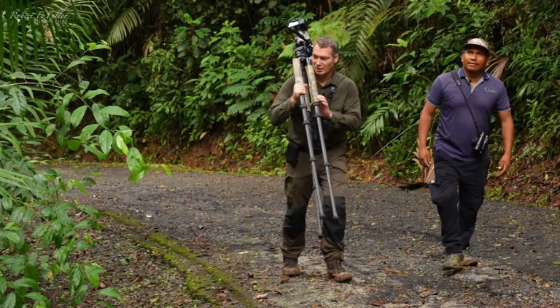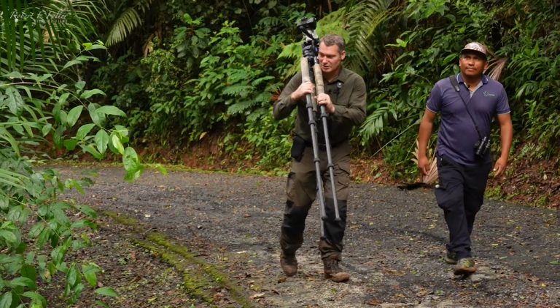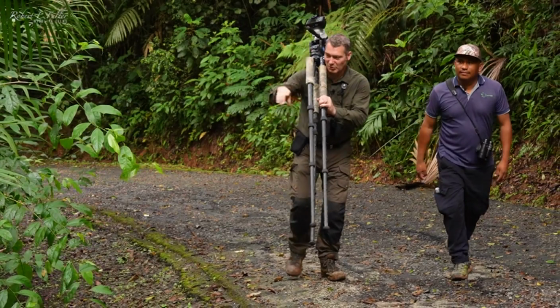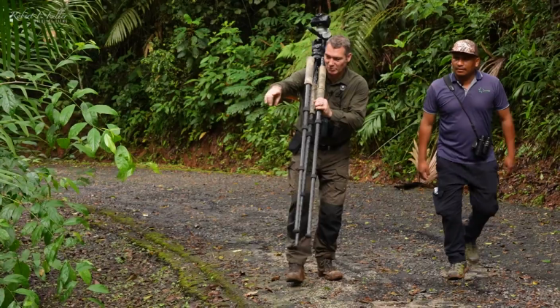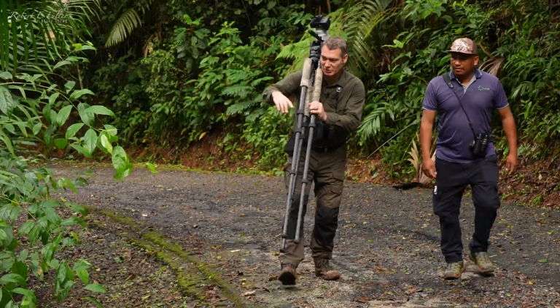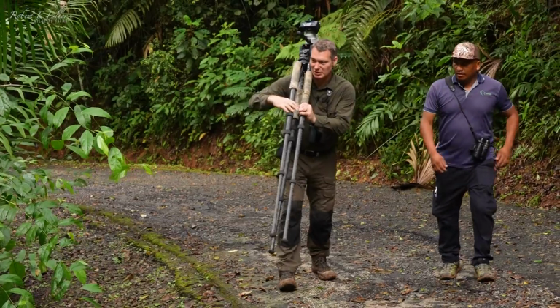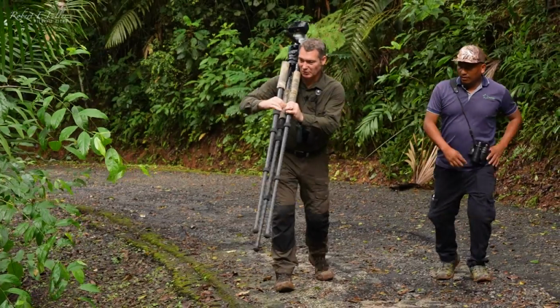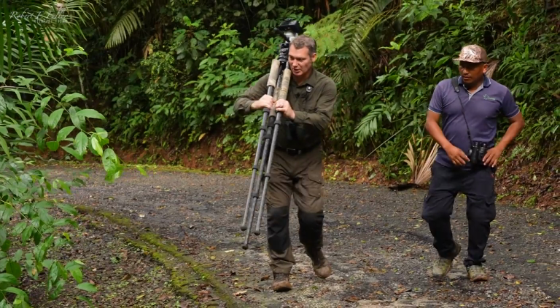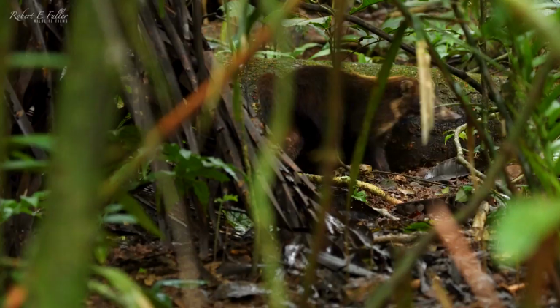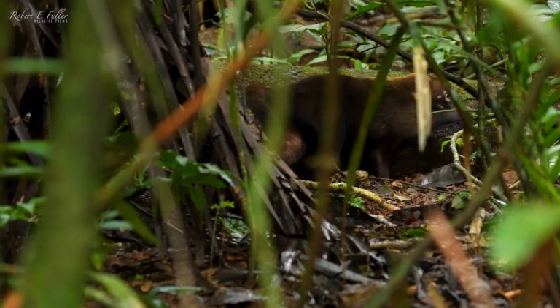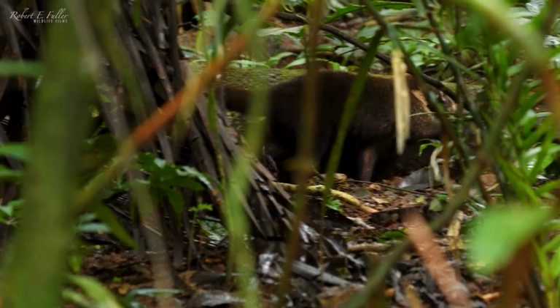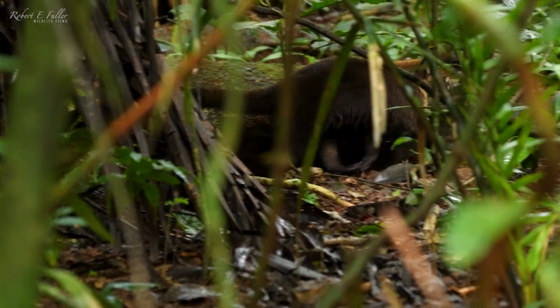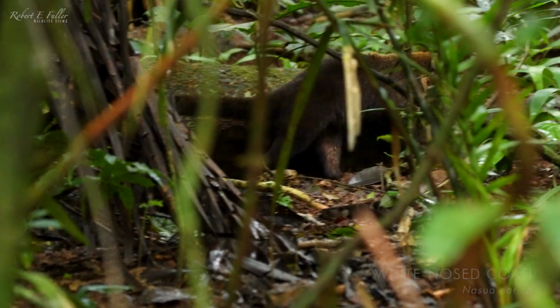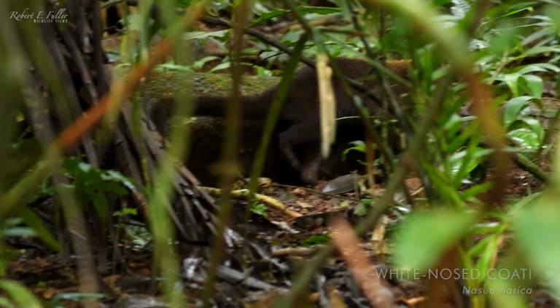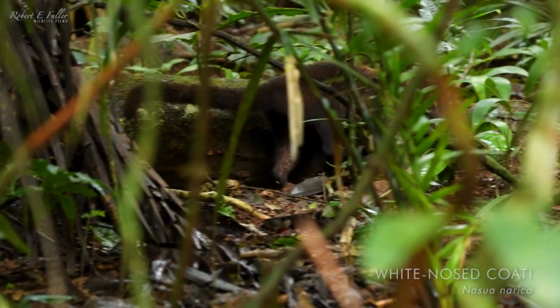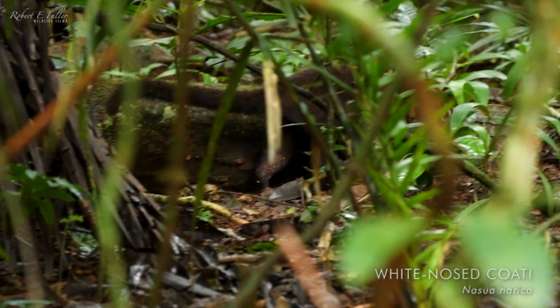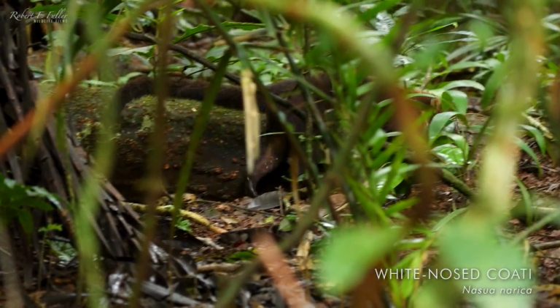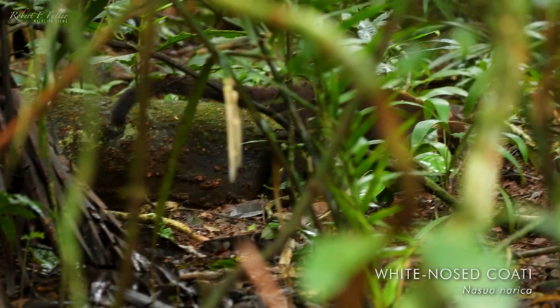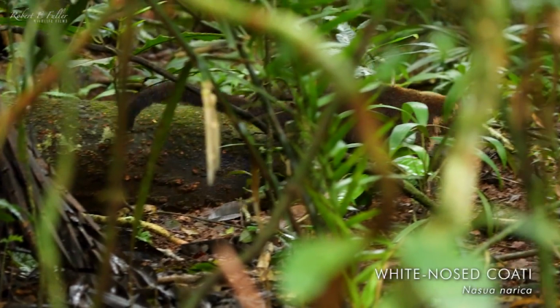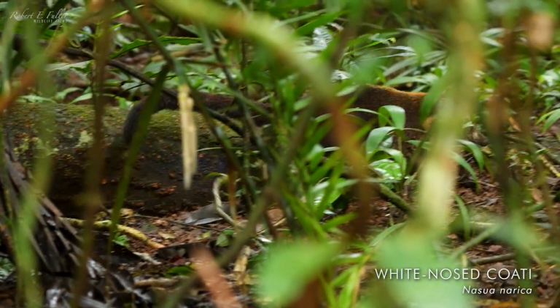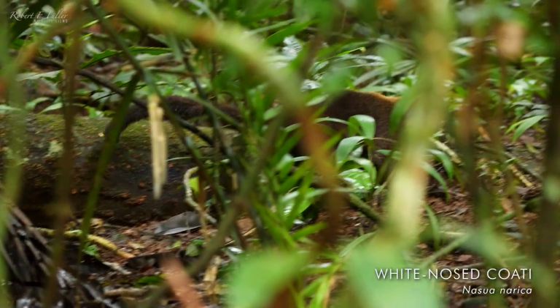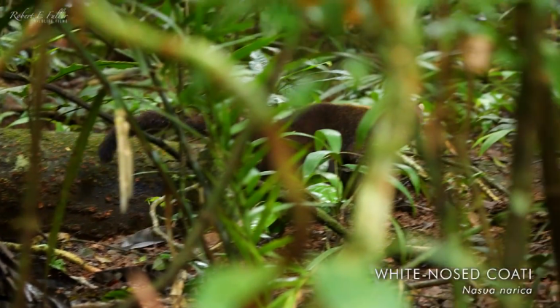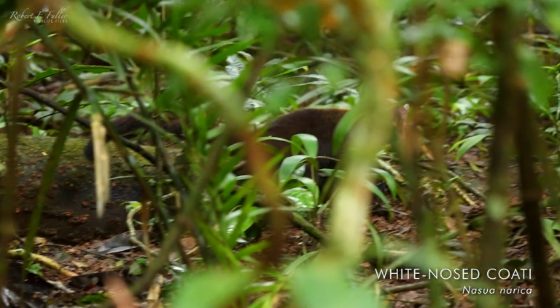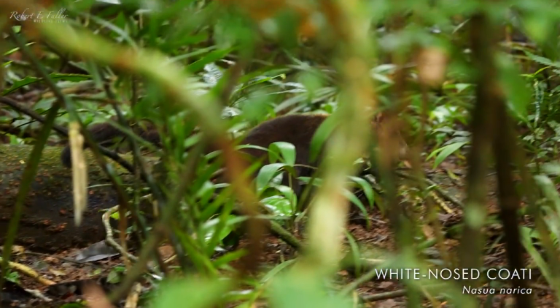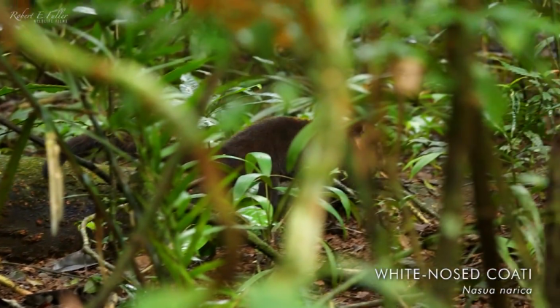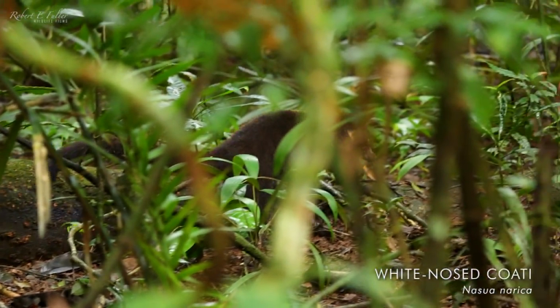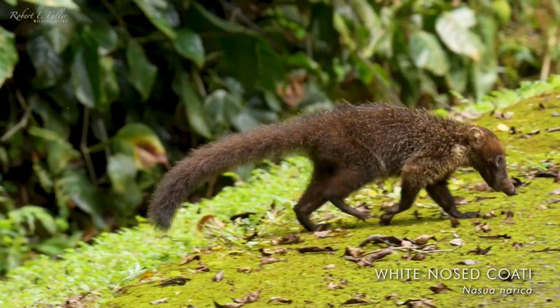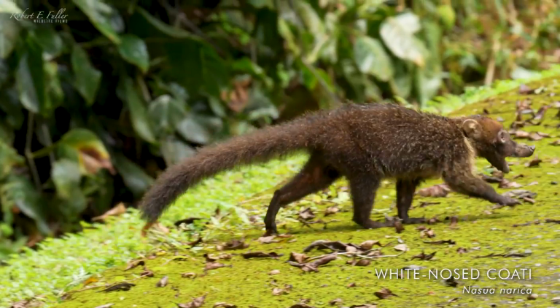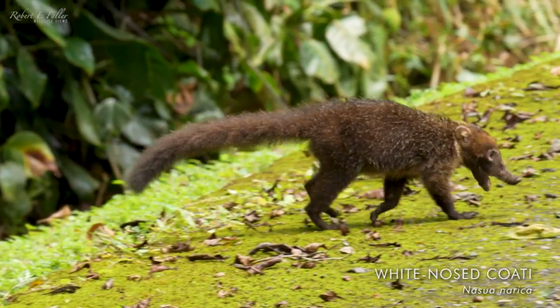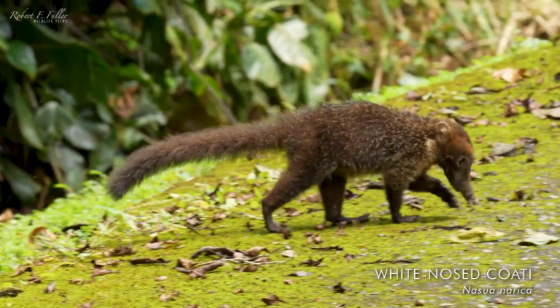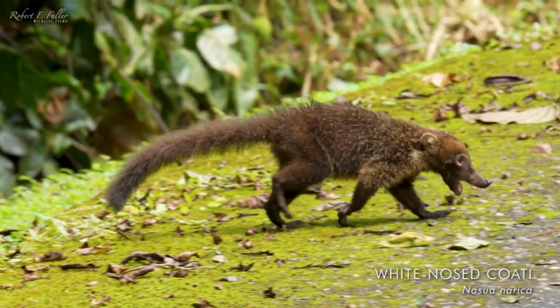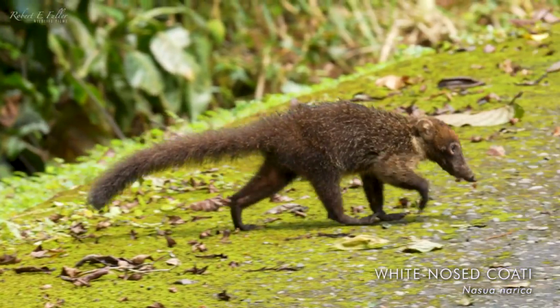There's a movement just down here. They're coatis — coatis, yeah. That's what I thought. White-nosed coatis.